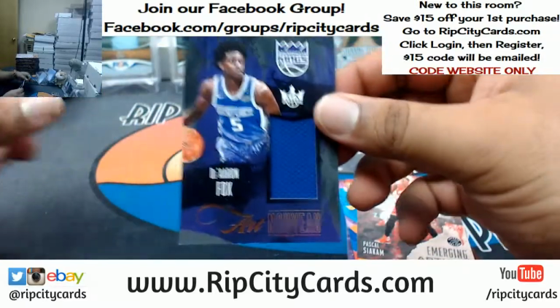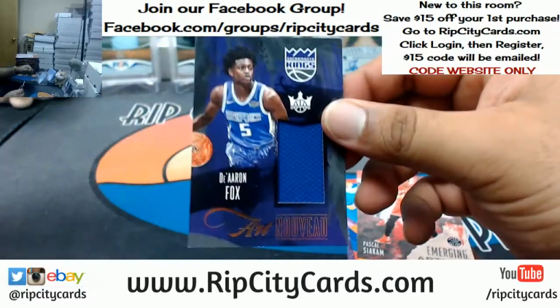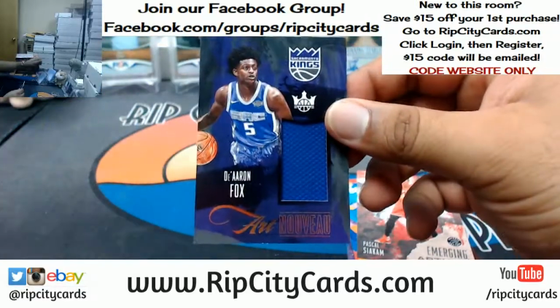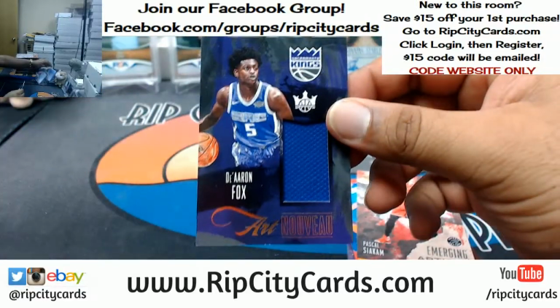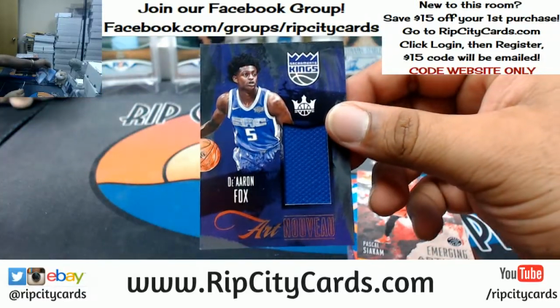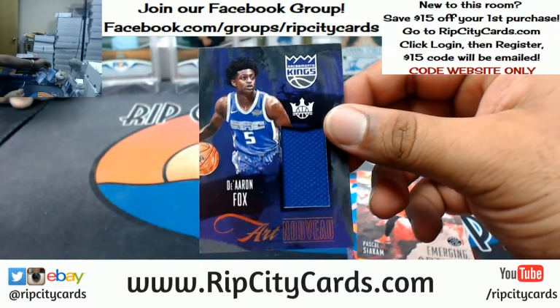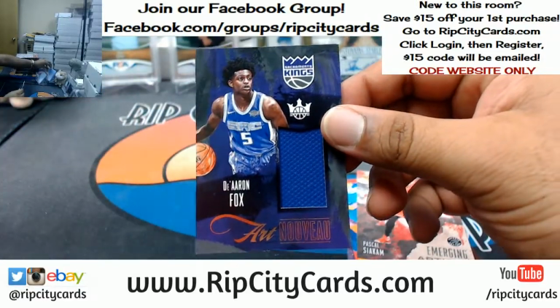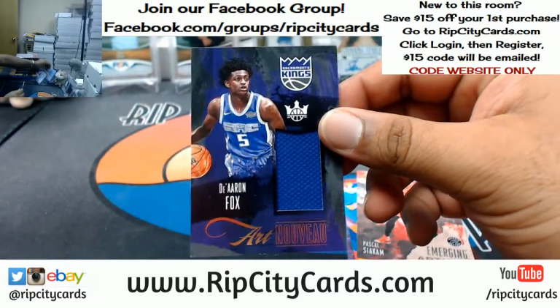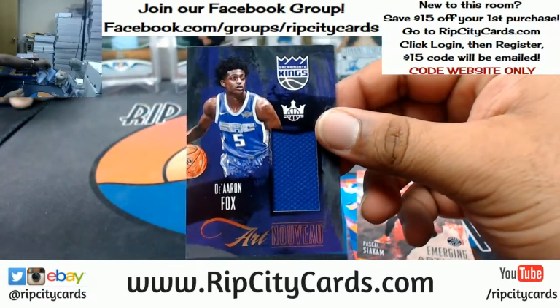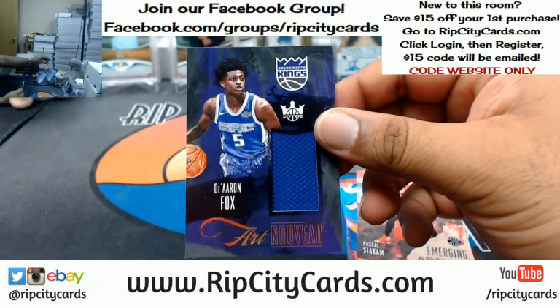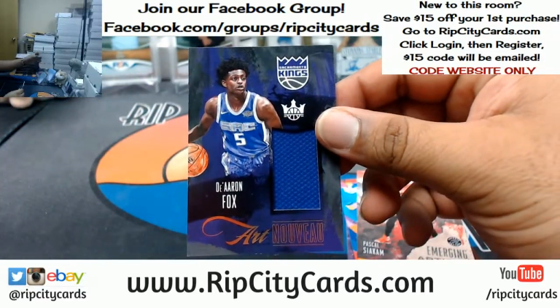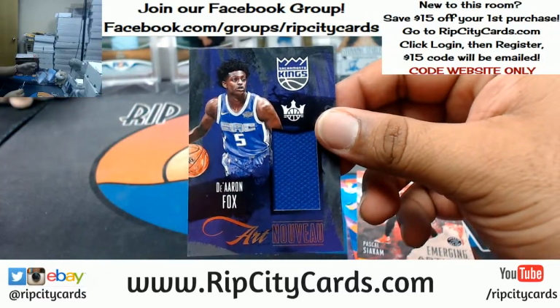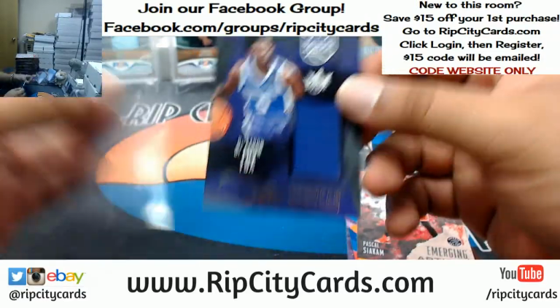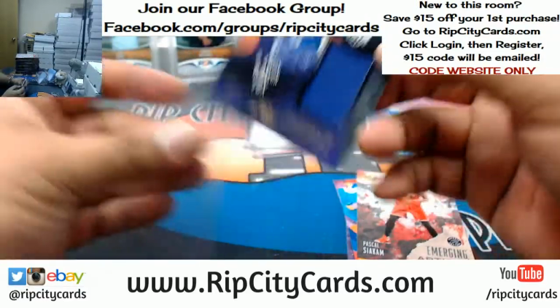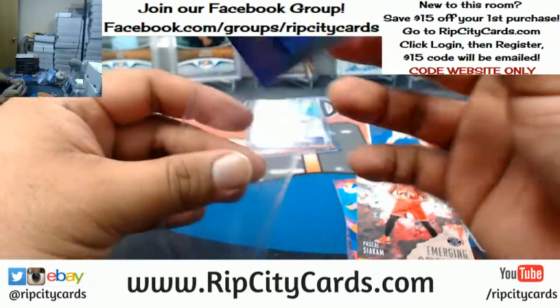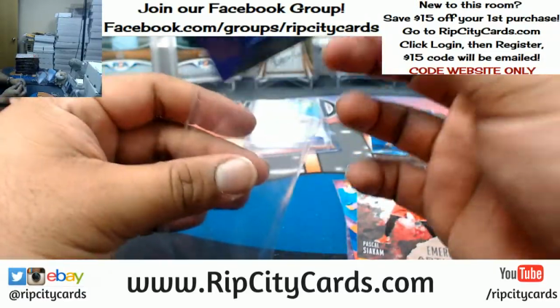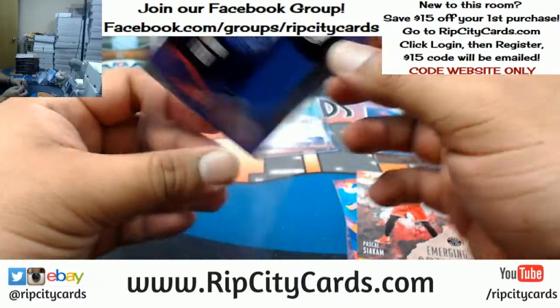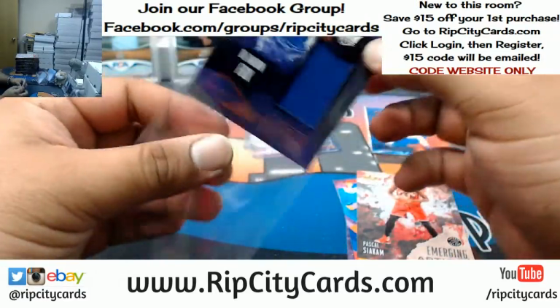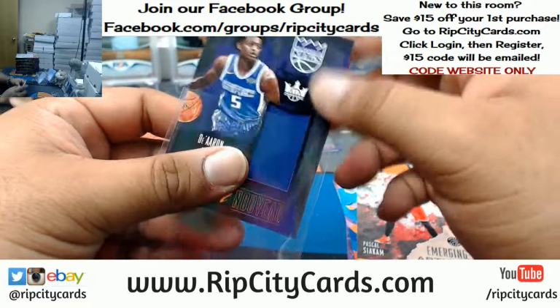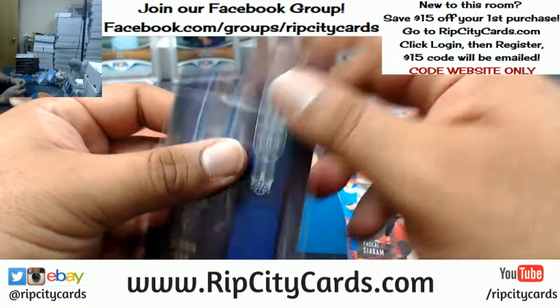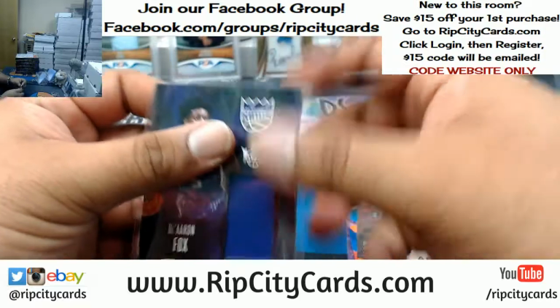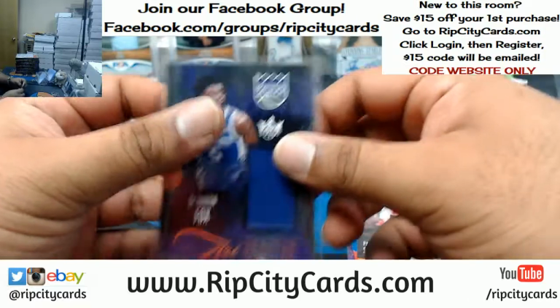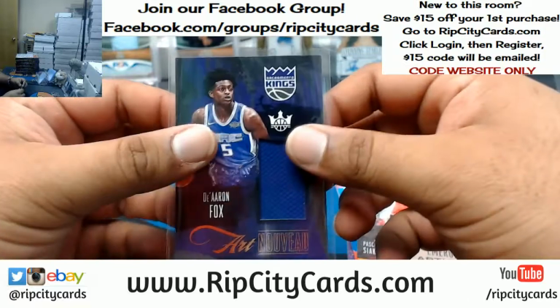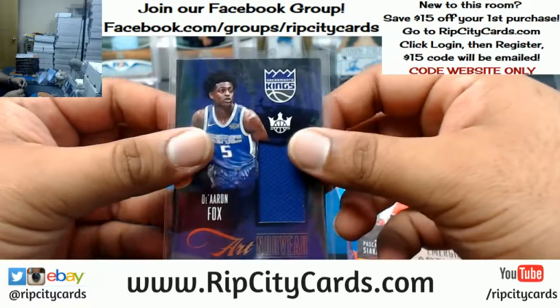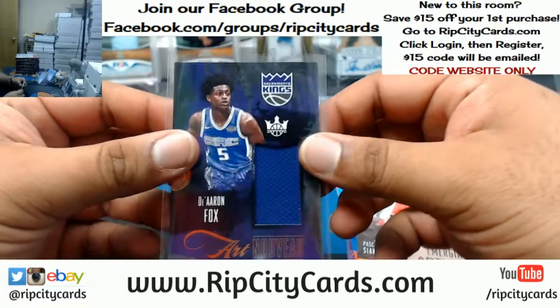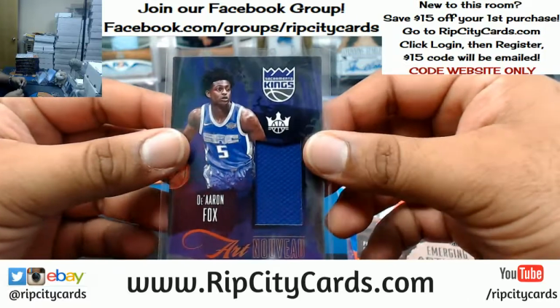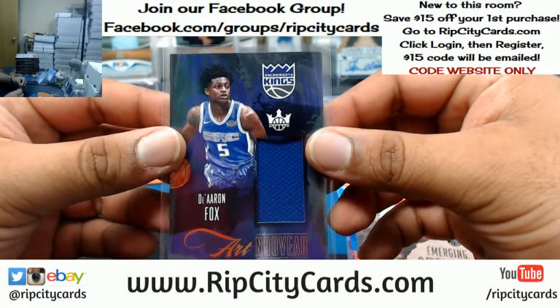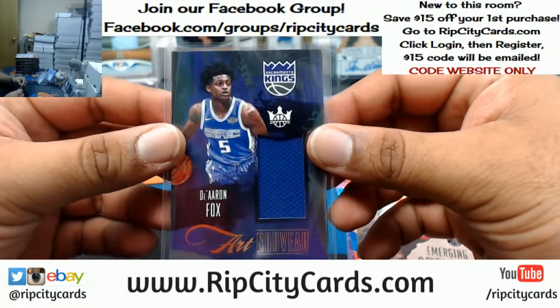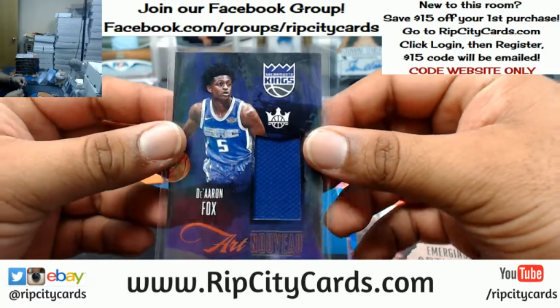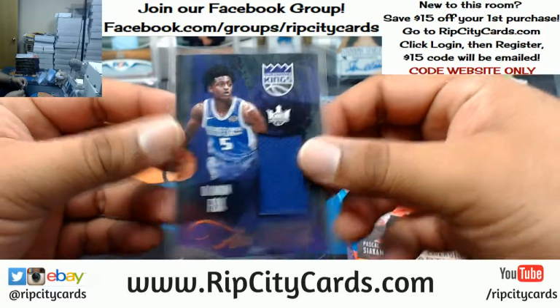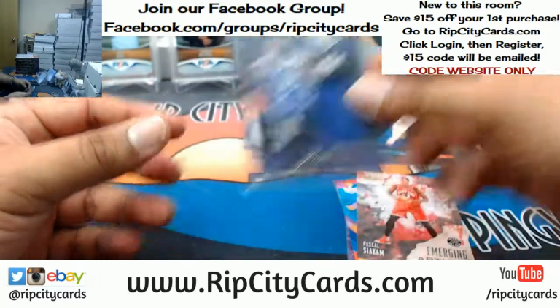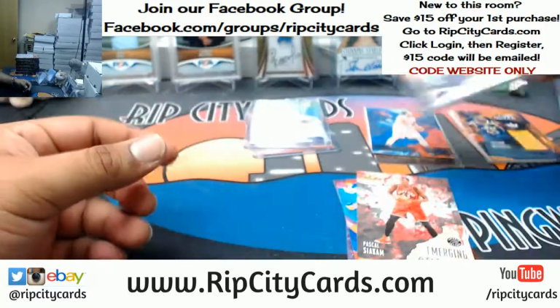De'Aaron Fox with a patch for the Kings — I mean the Kings, my bad.